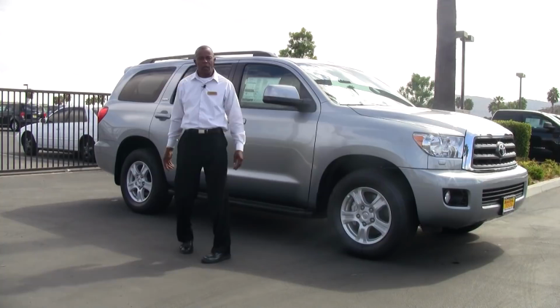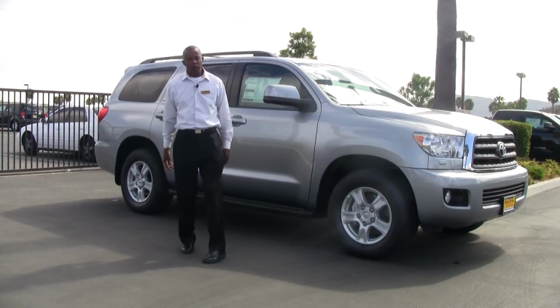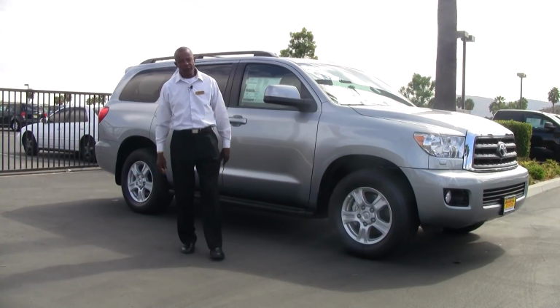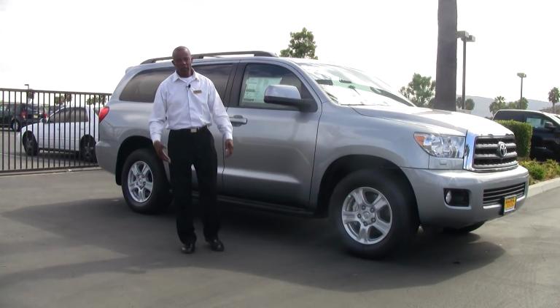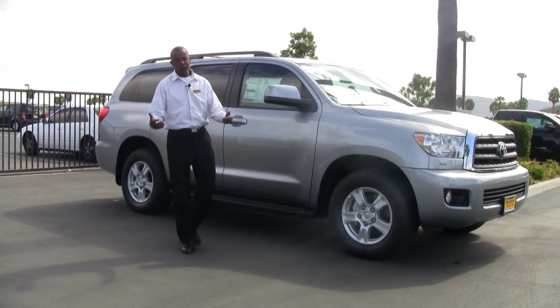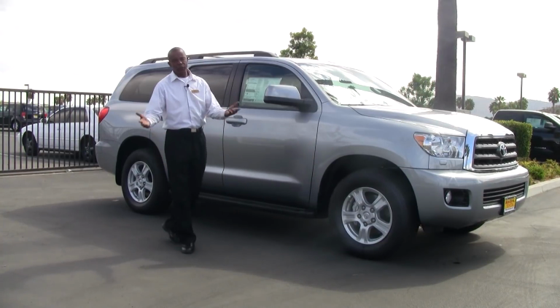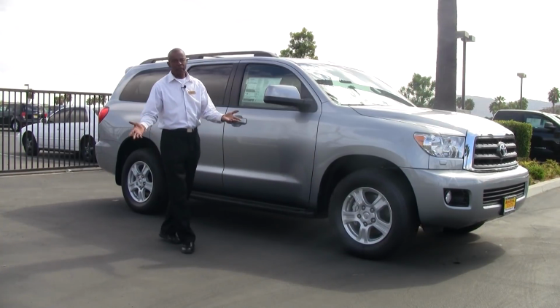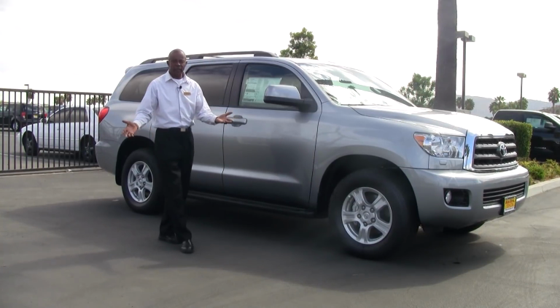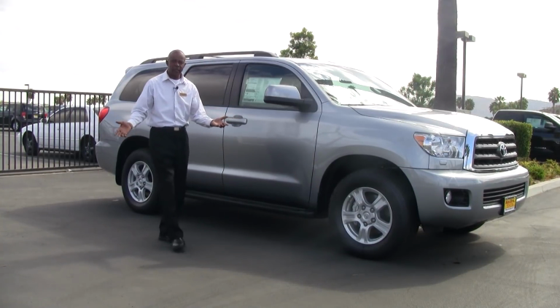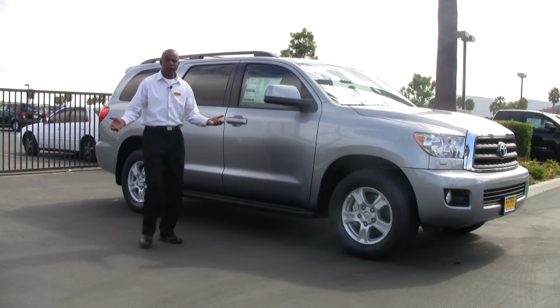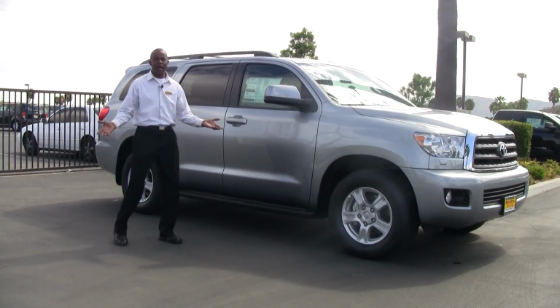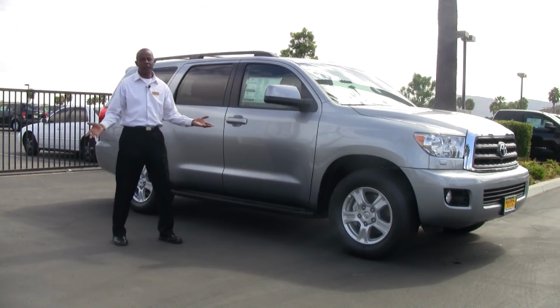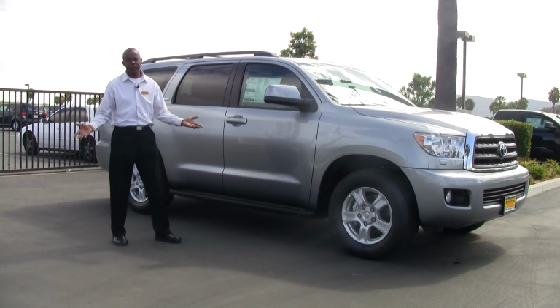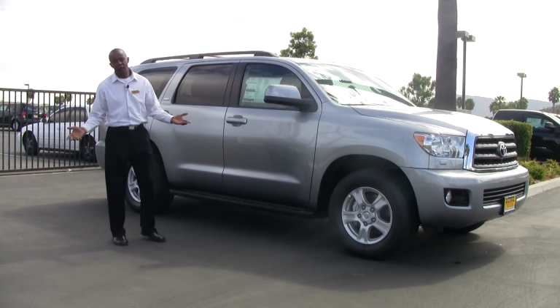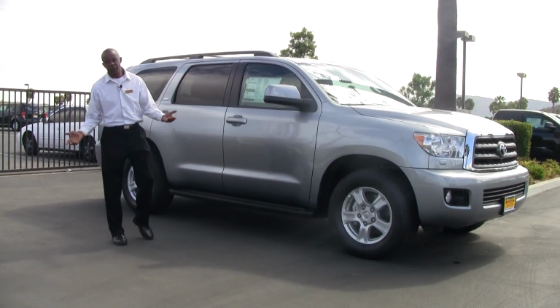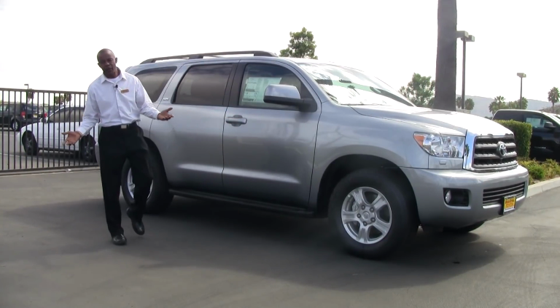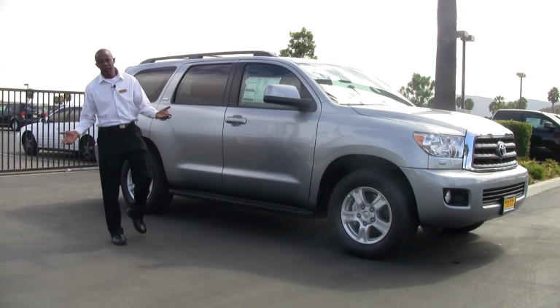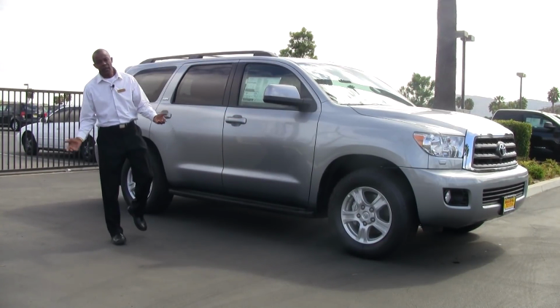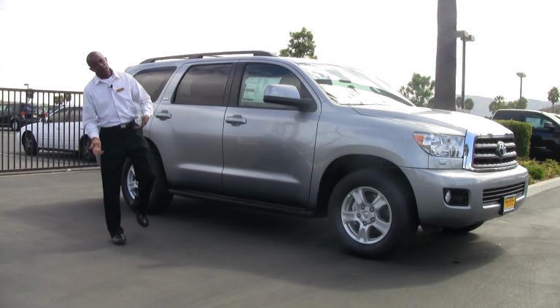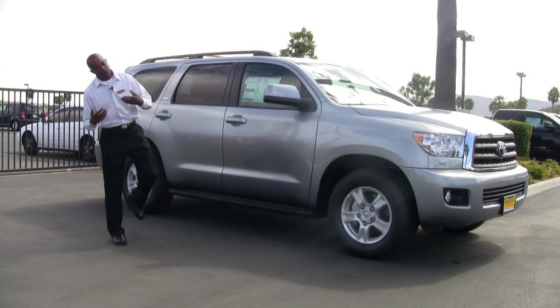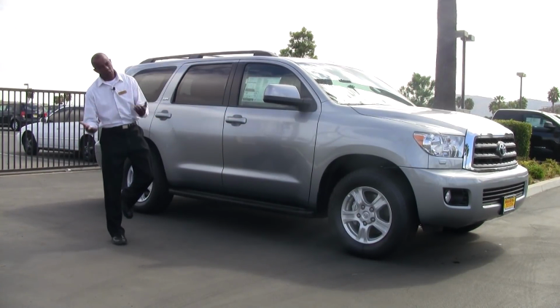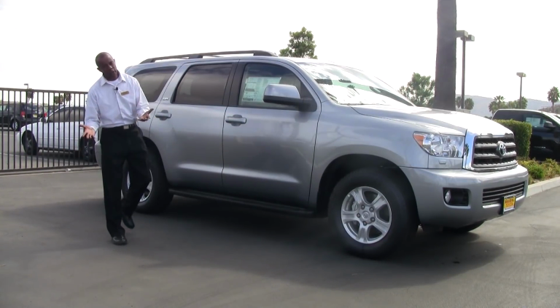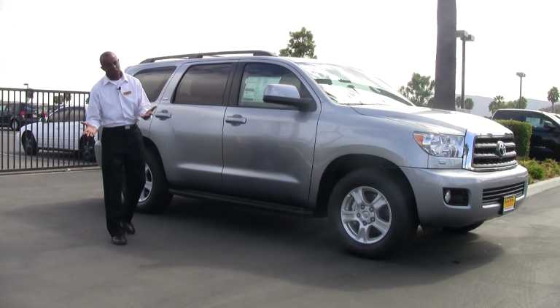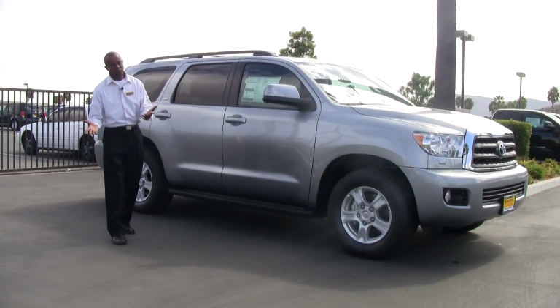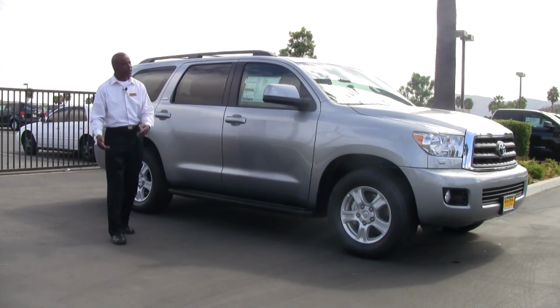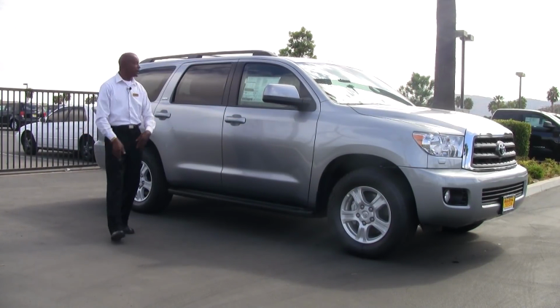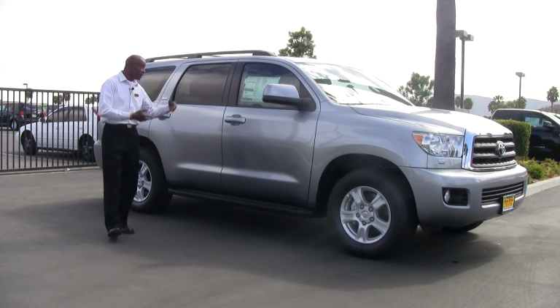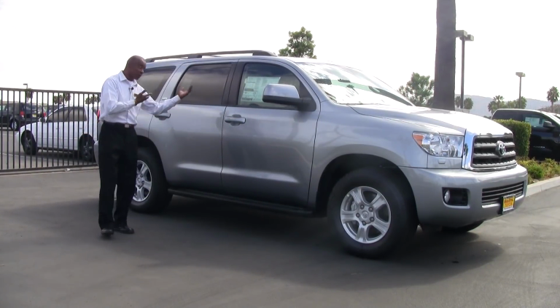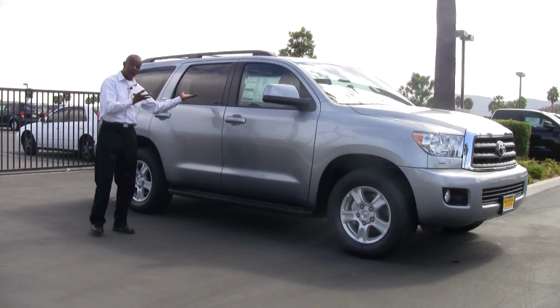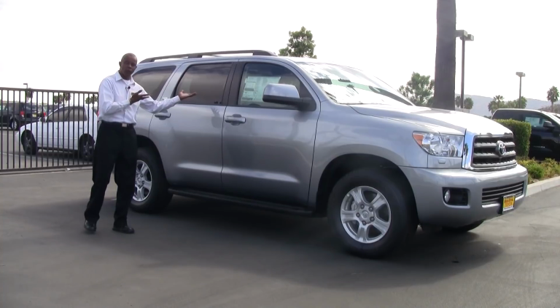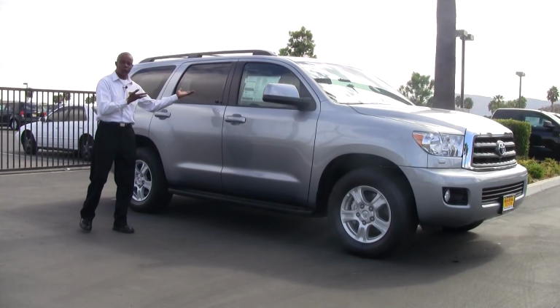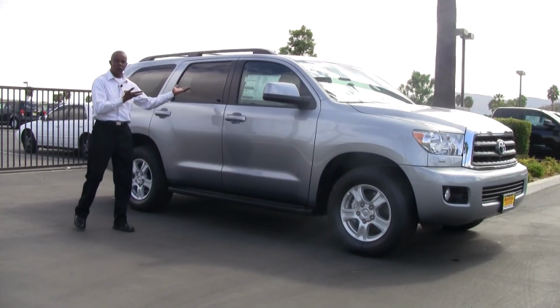If you're looking for dependability, reliability, and longevity, the Toyota Sequoia is the vehicle for you.